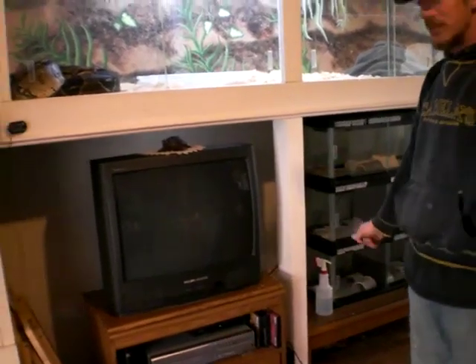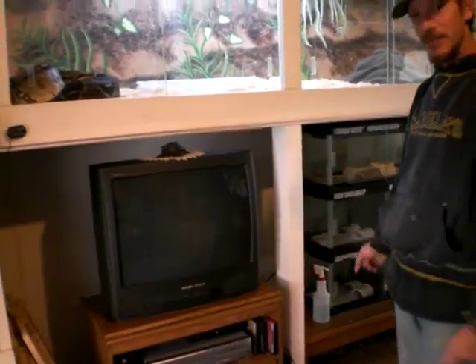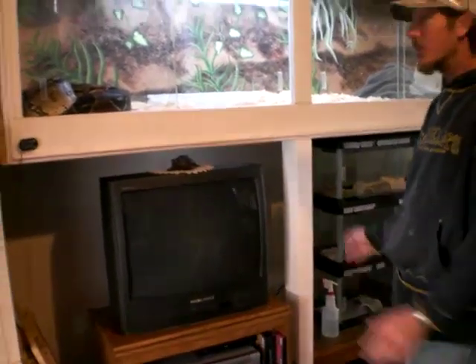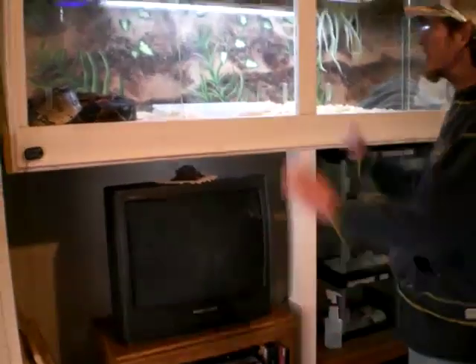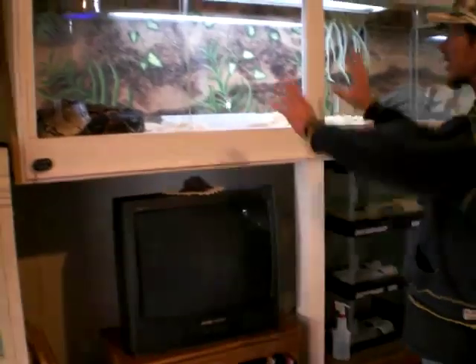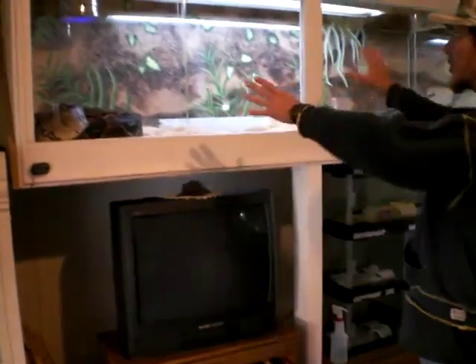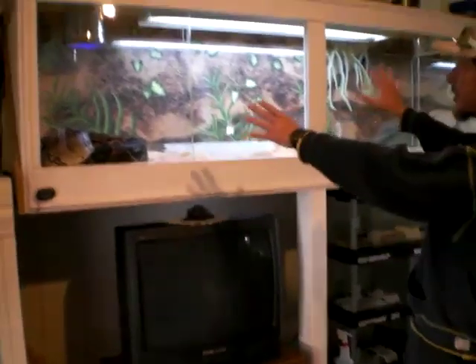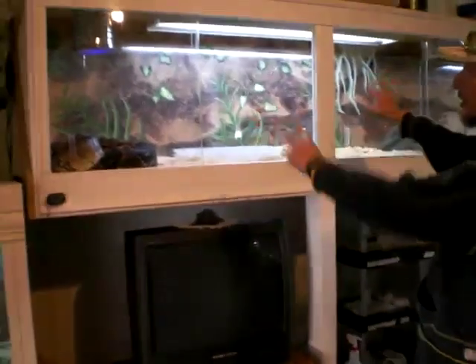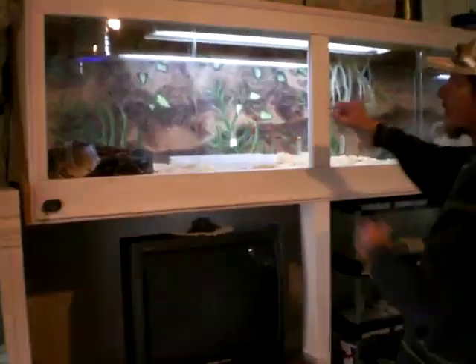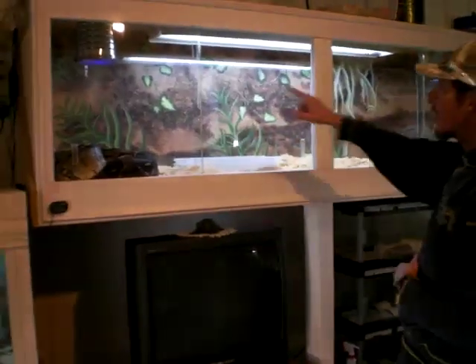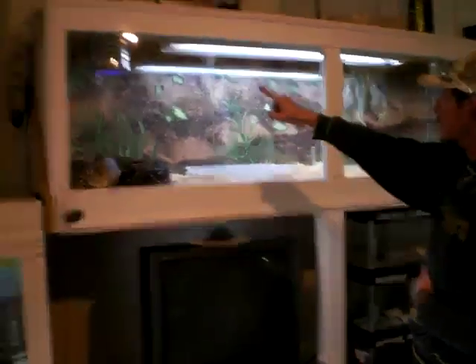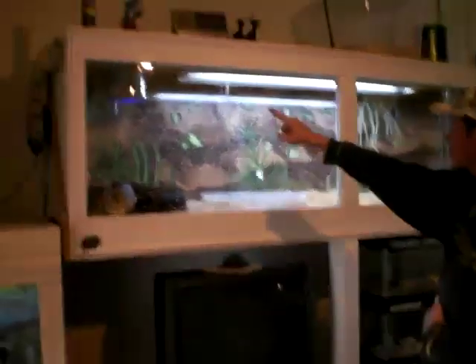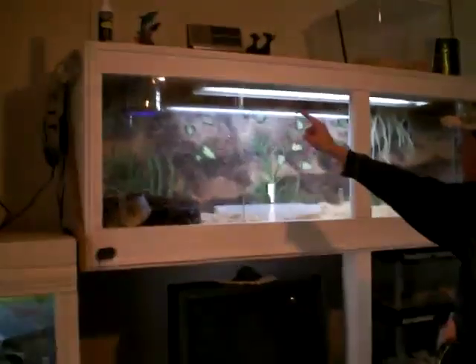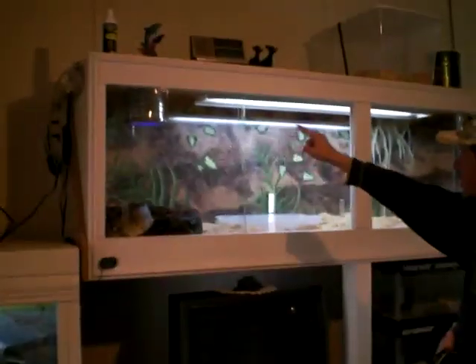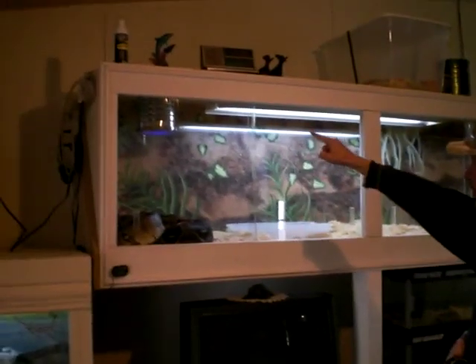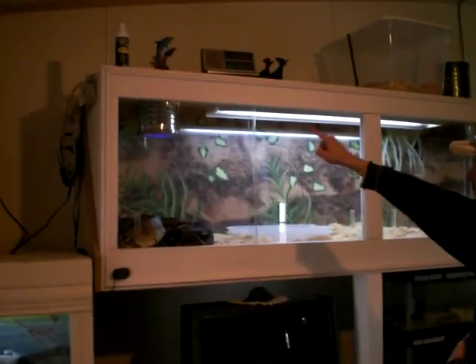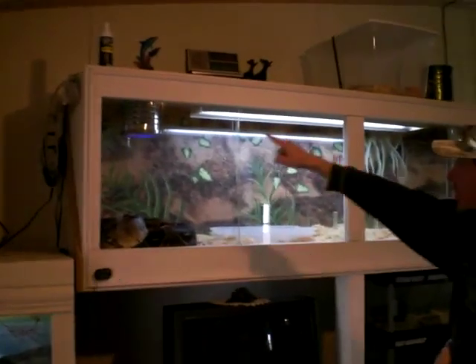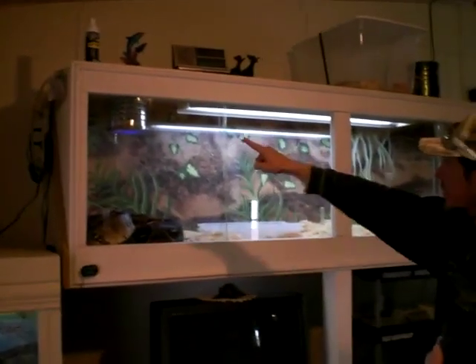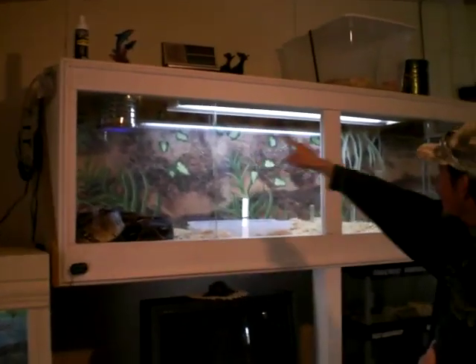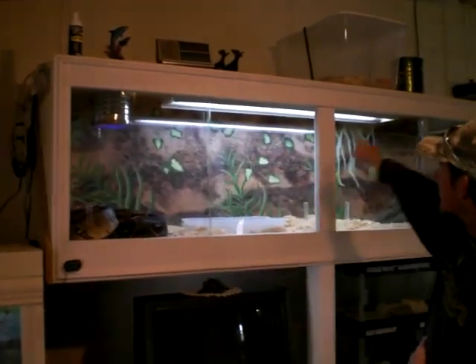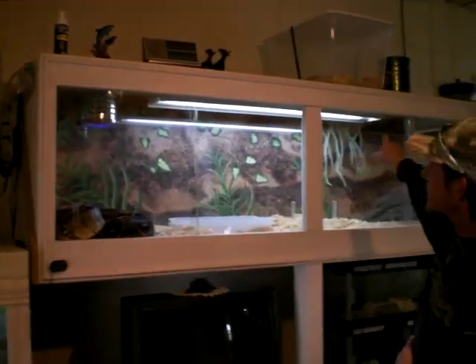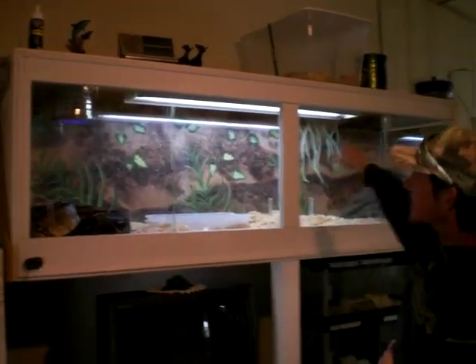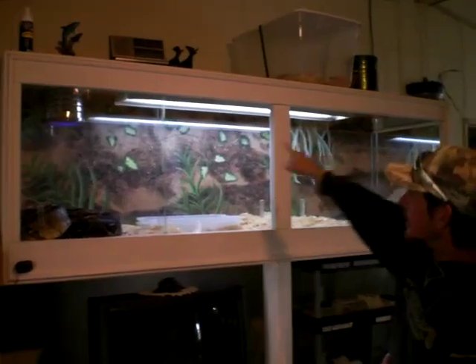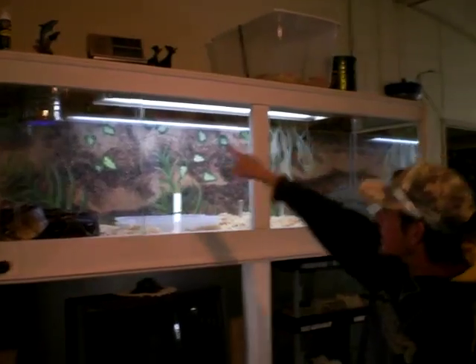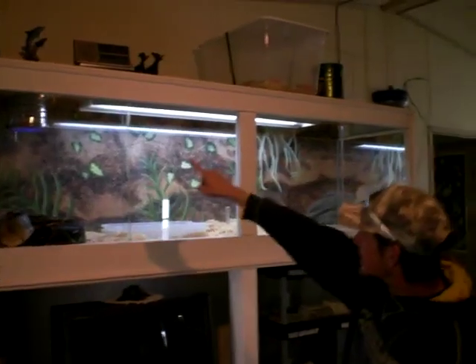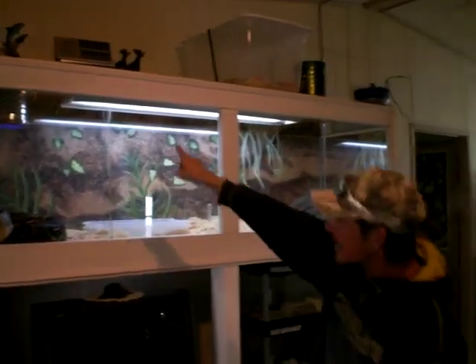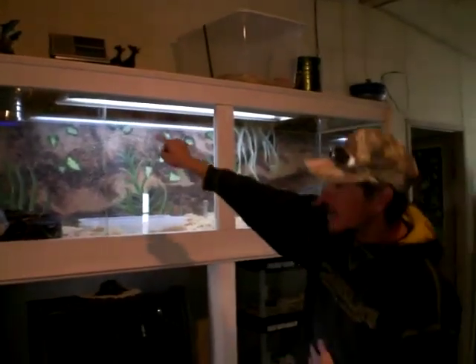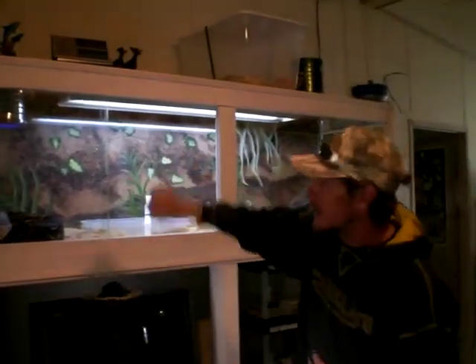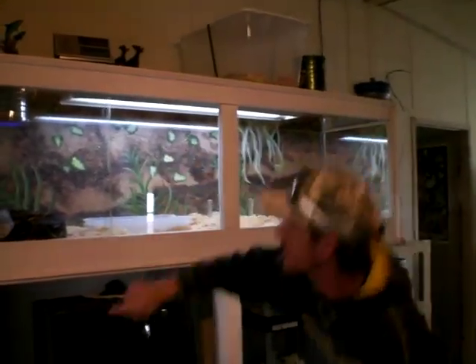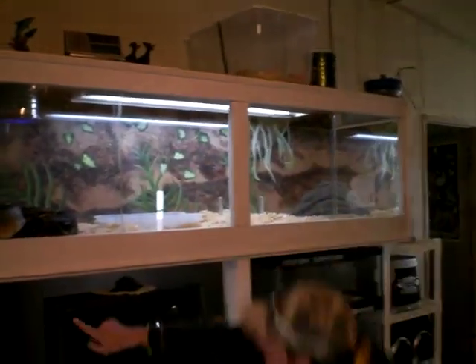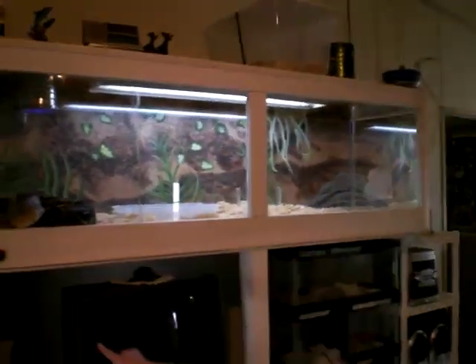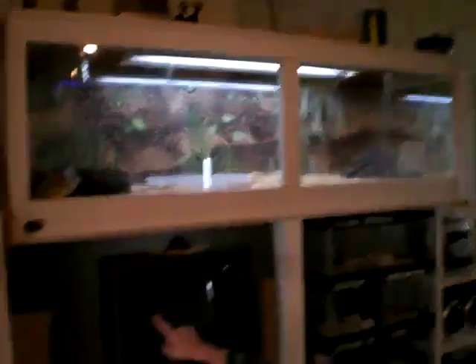And the whole thing is bolted to the wall on every stud. There's a bolt on the top, inside, and on the bottom.